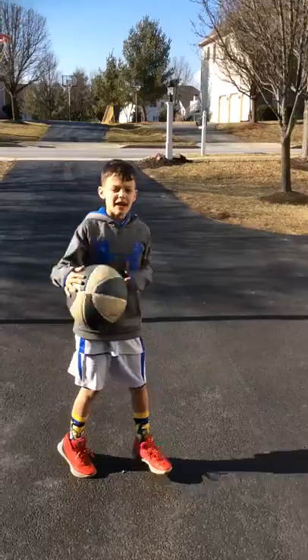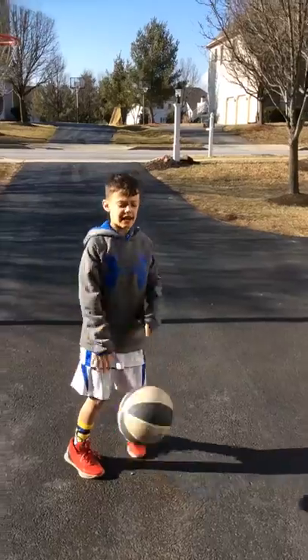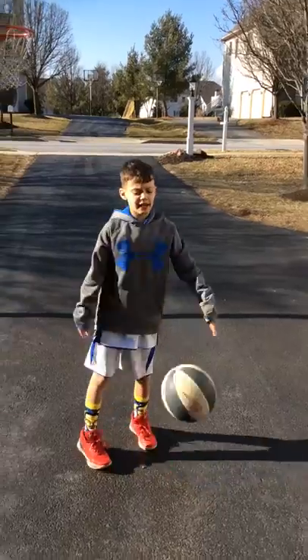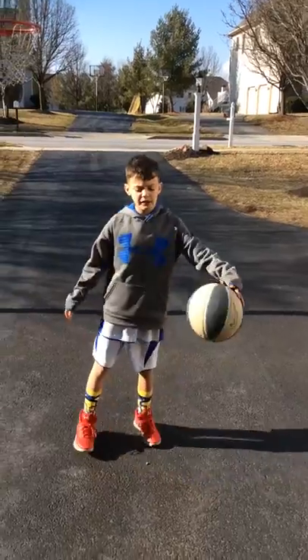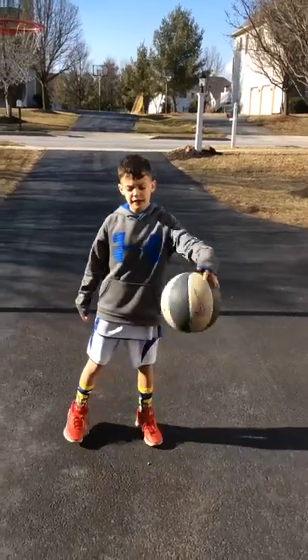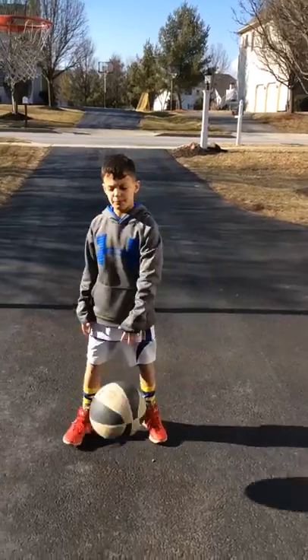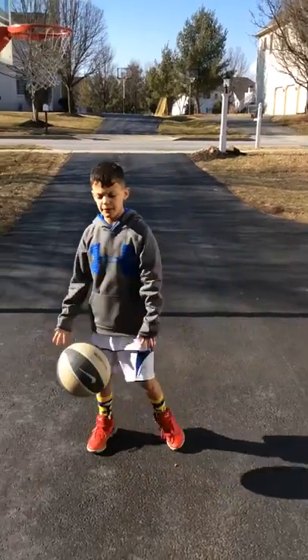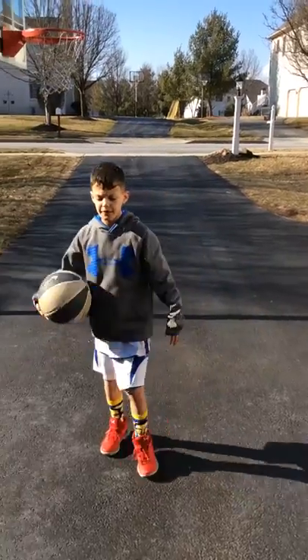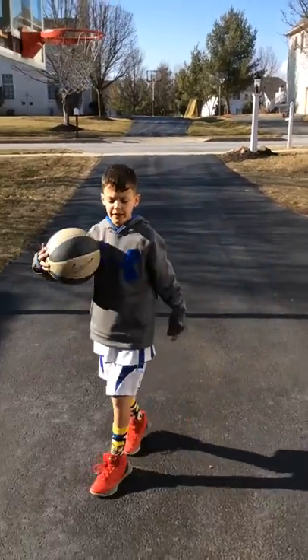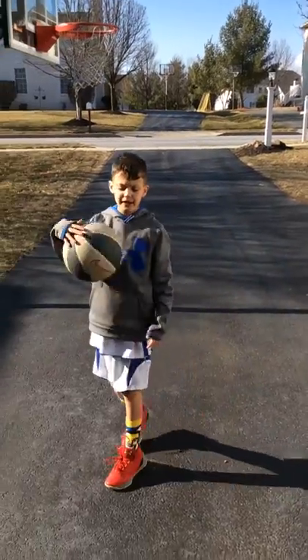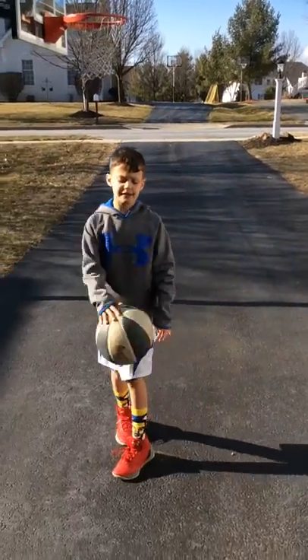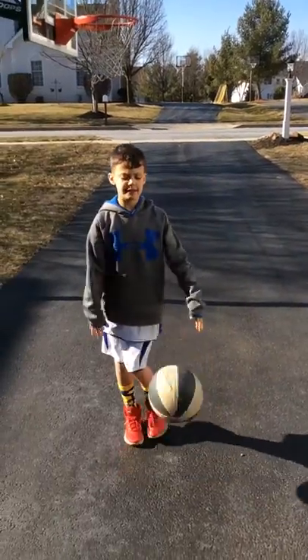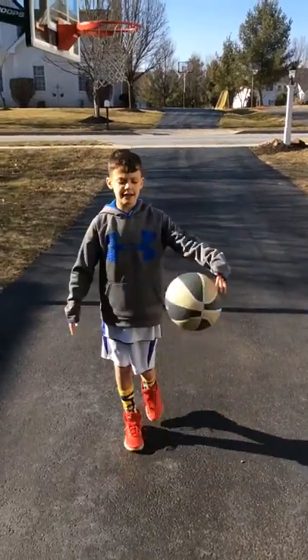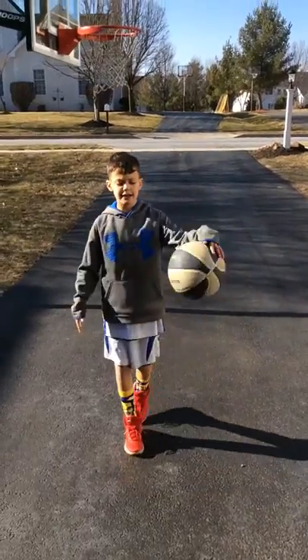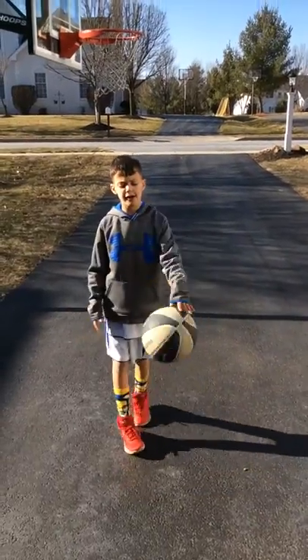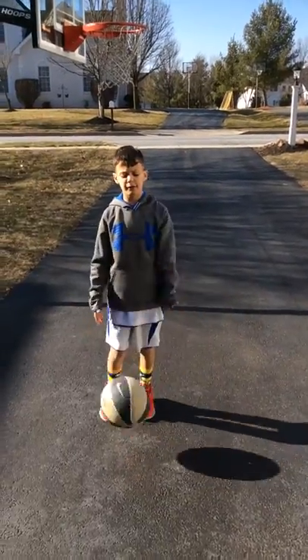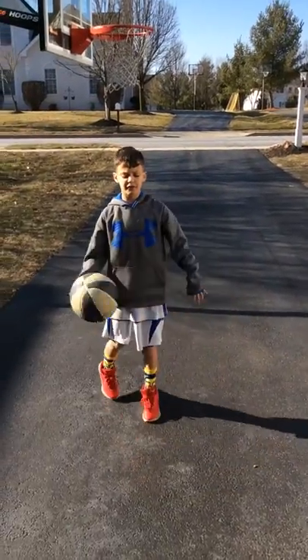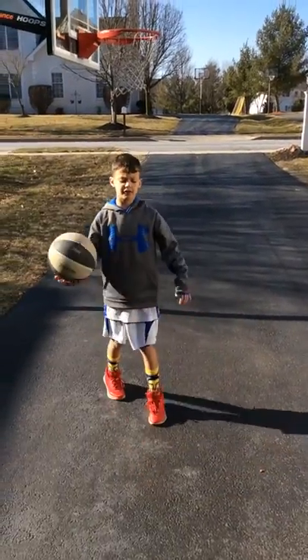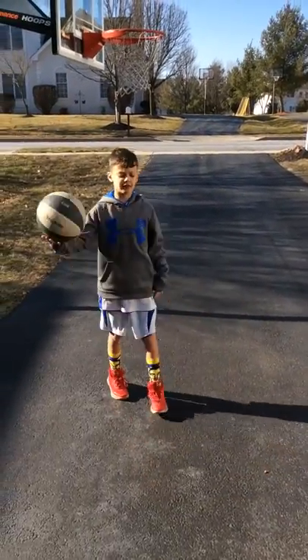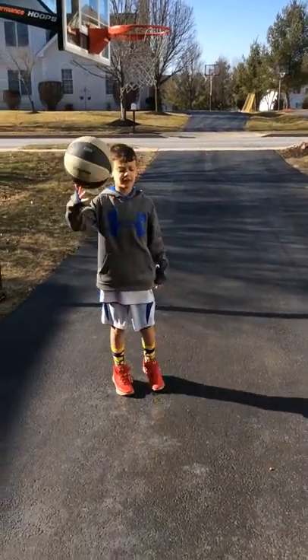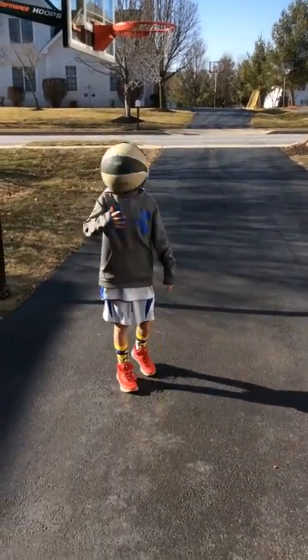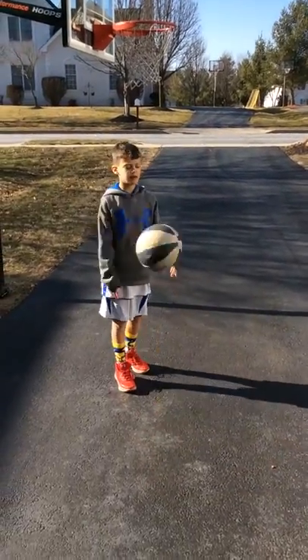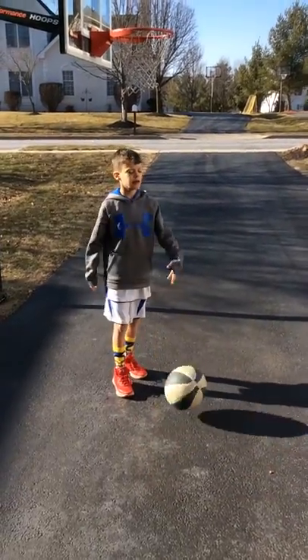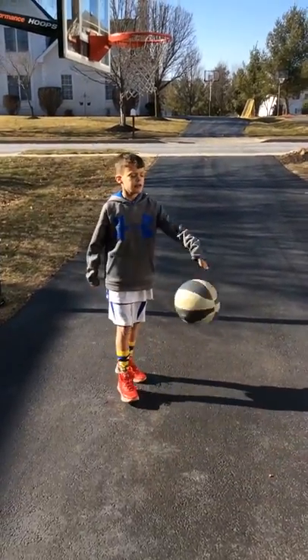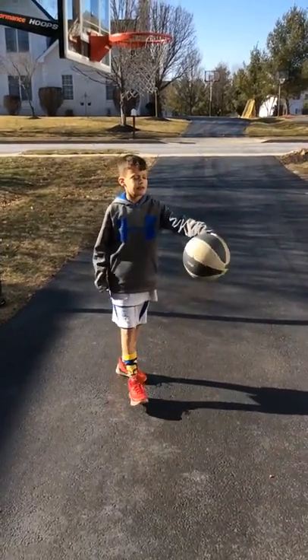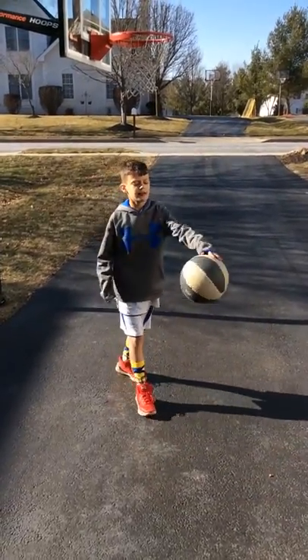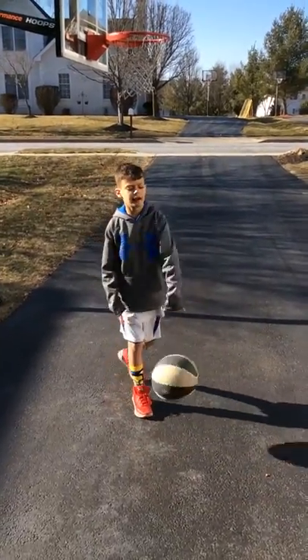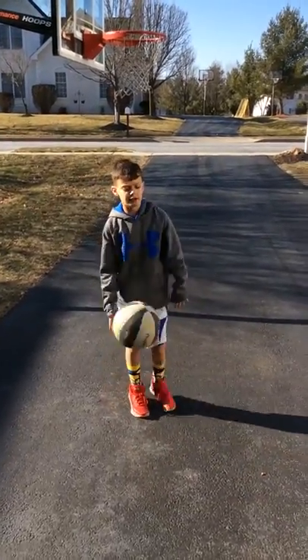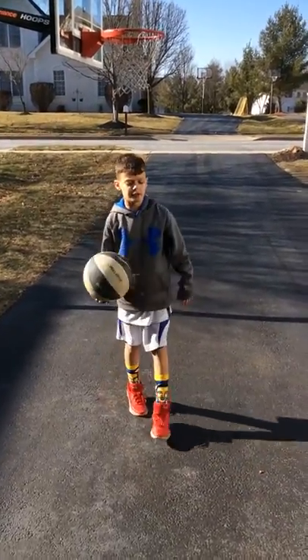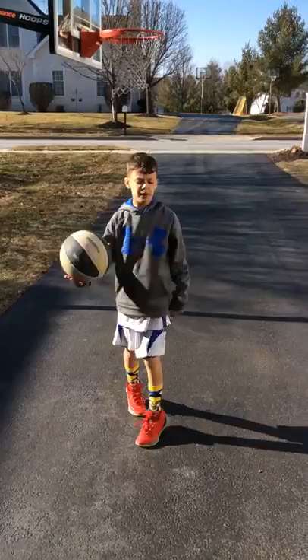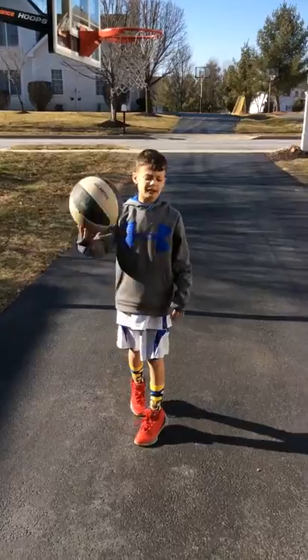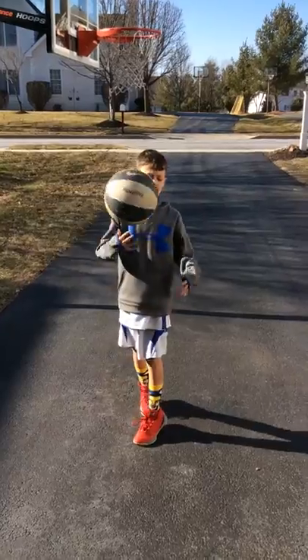Hey, what's up? It's CJ here in my first ever video. This challenge is basketball.